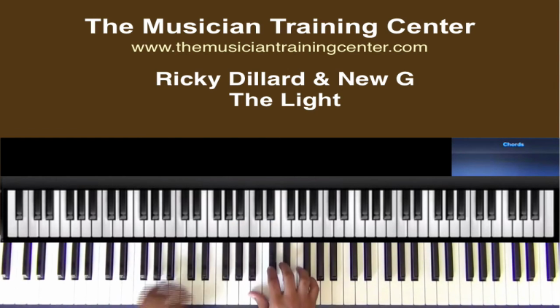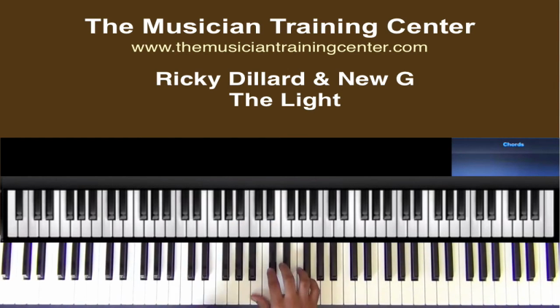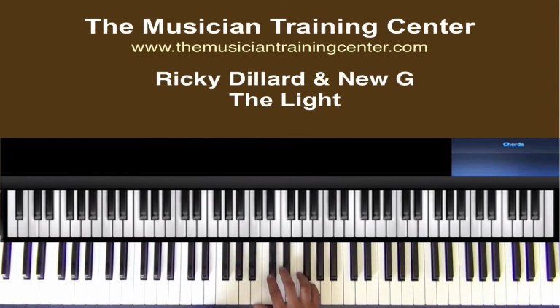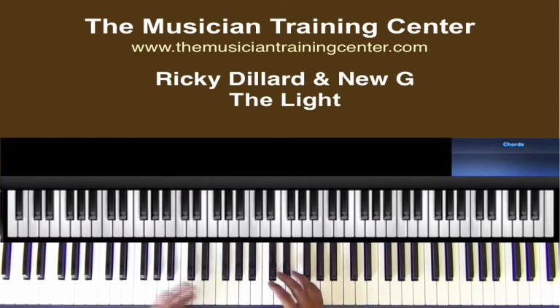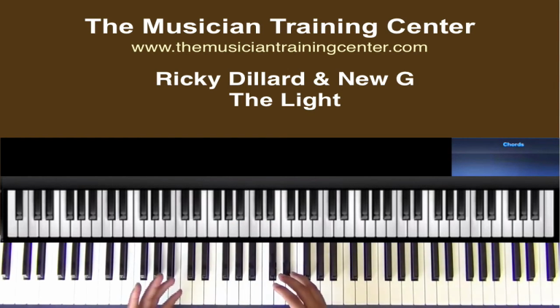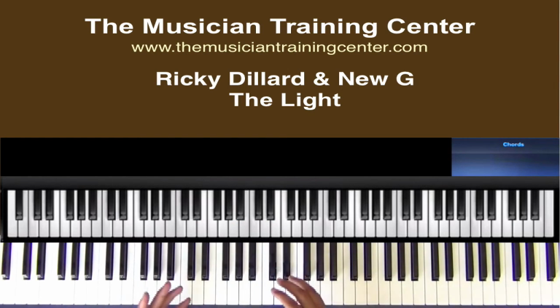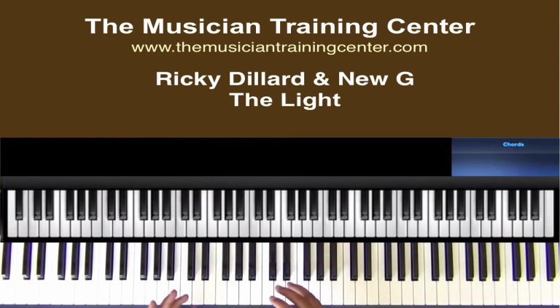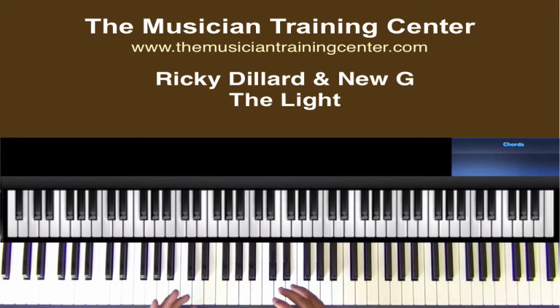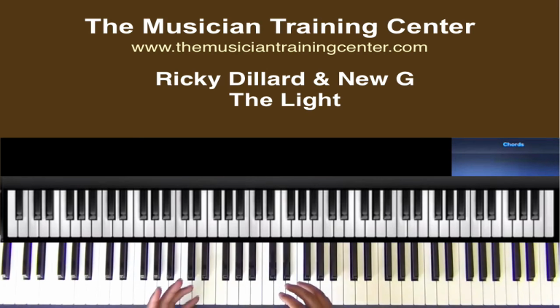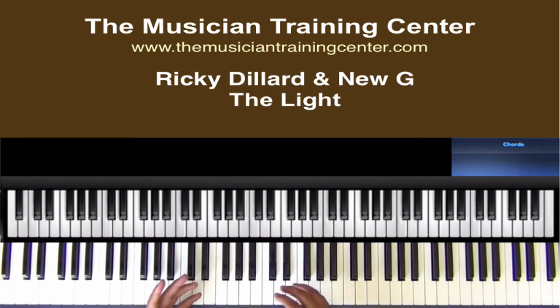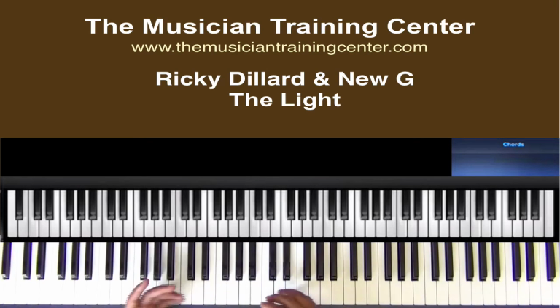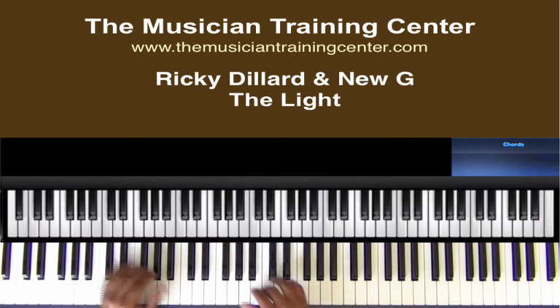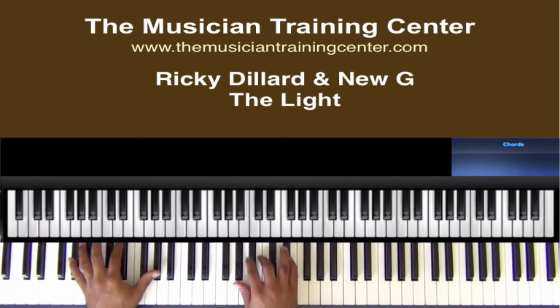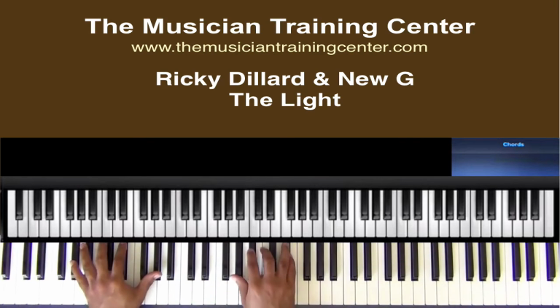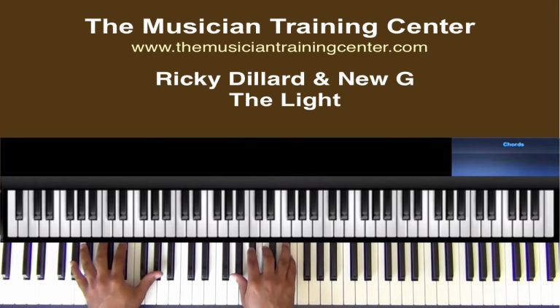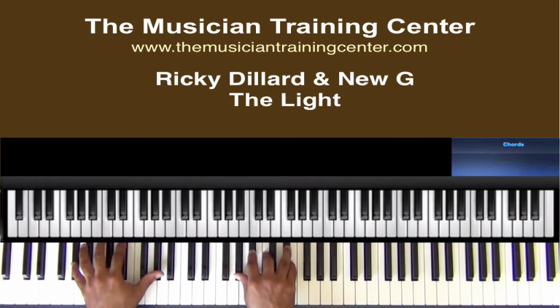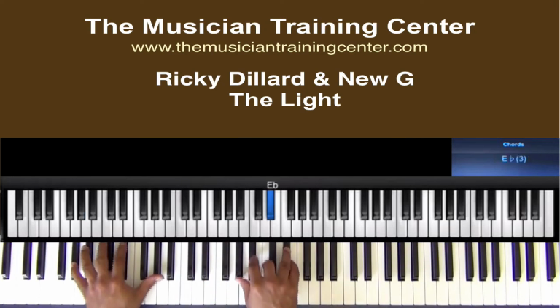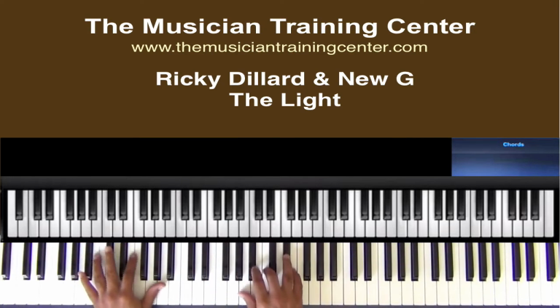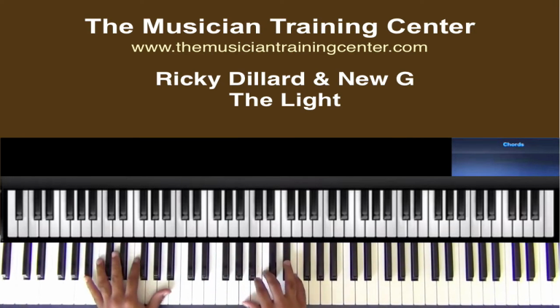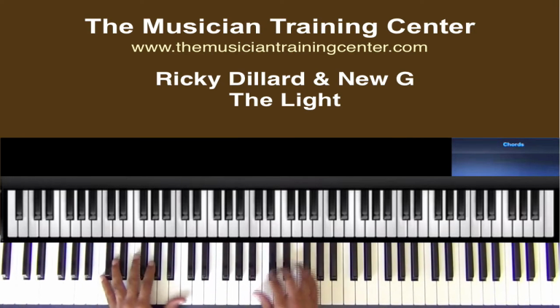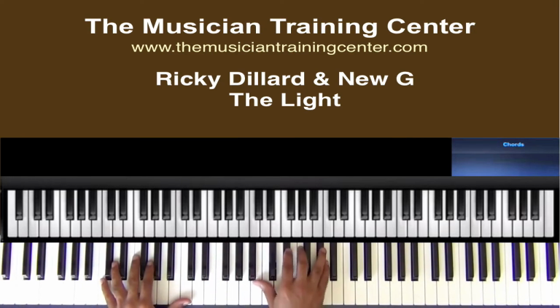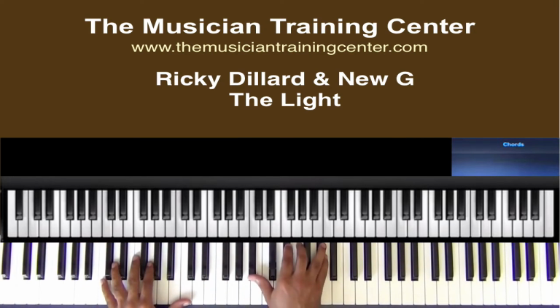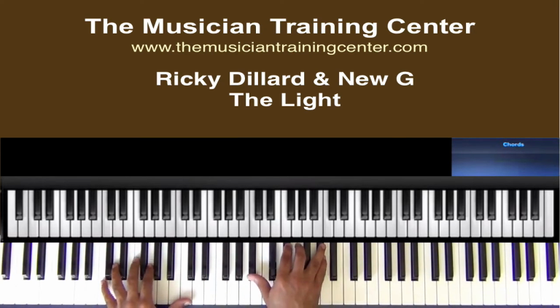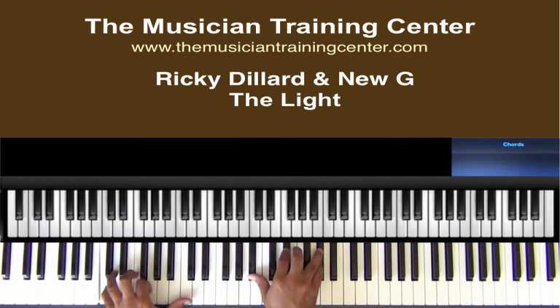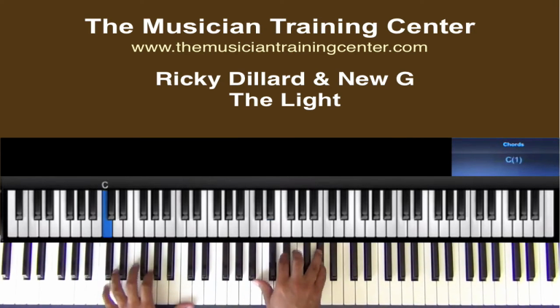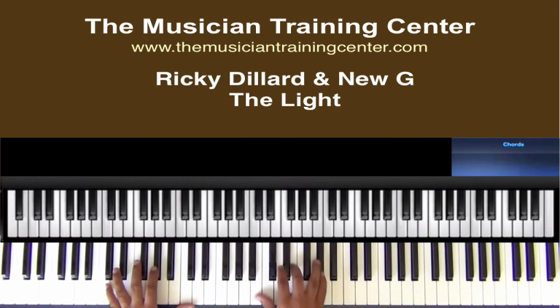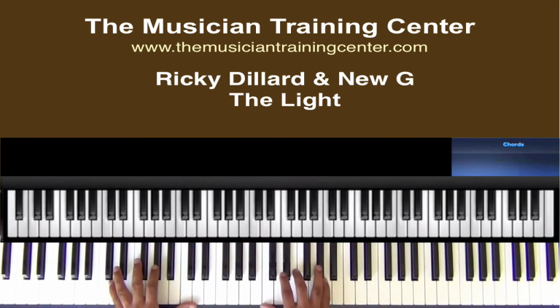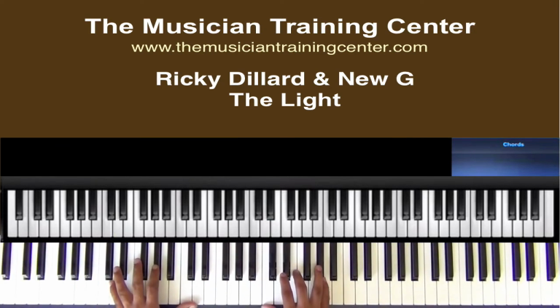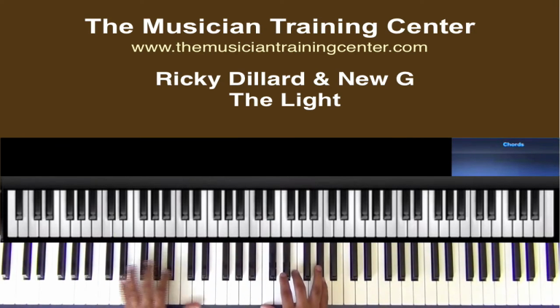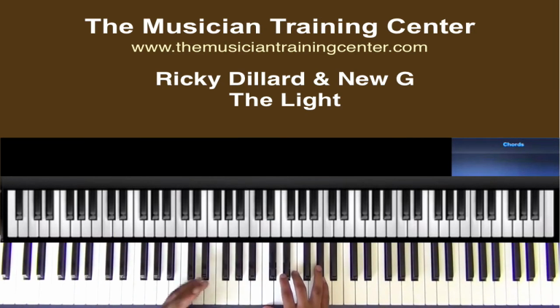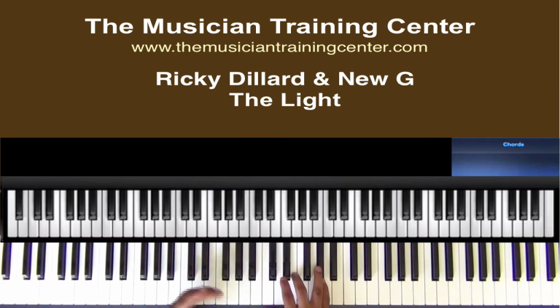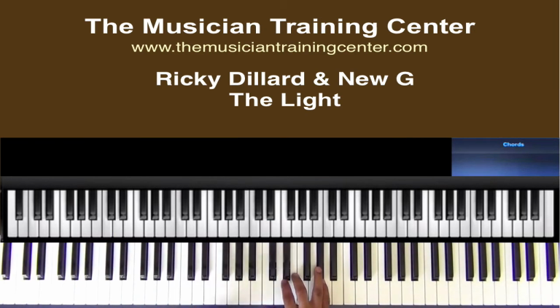Now, if you don't have a bass player, you just want to hit this A flat.